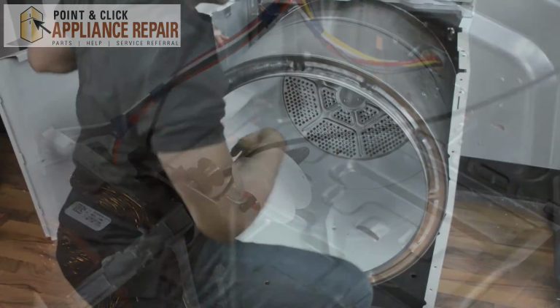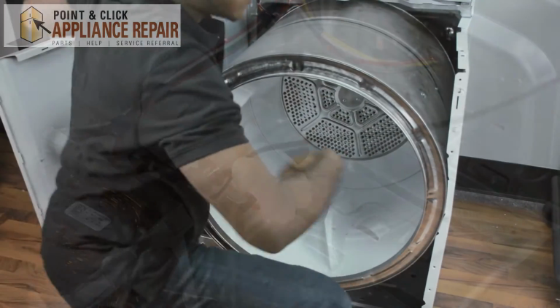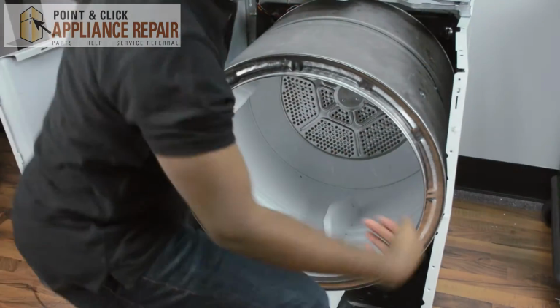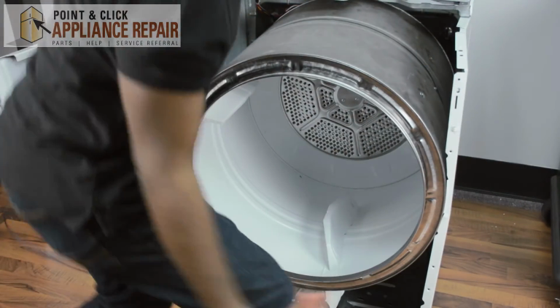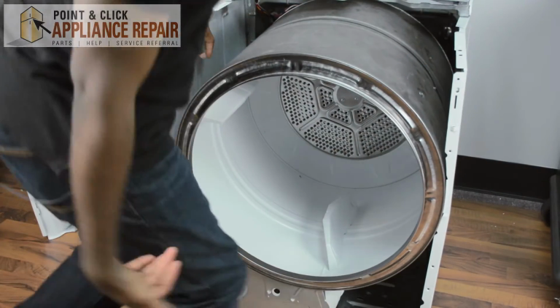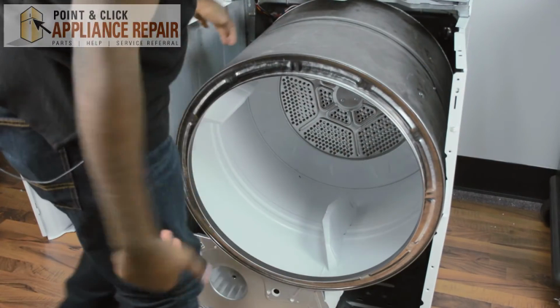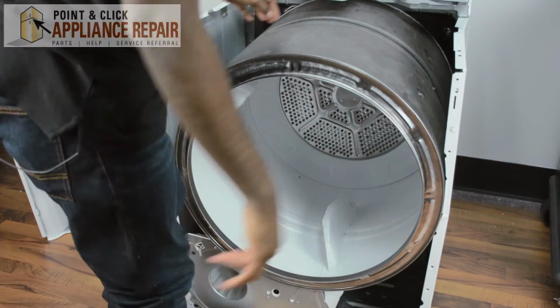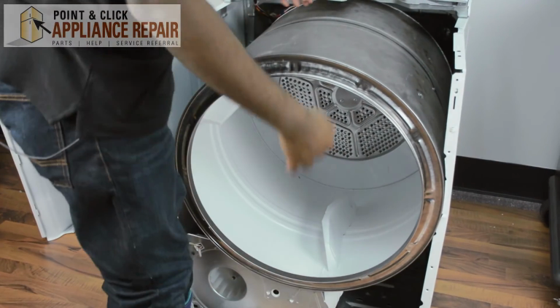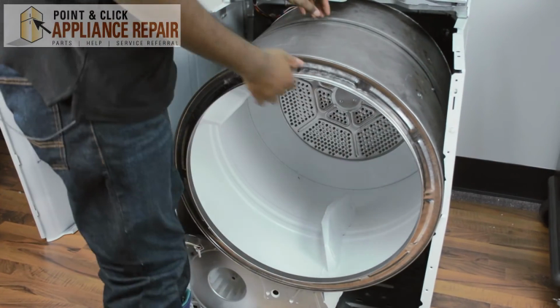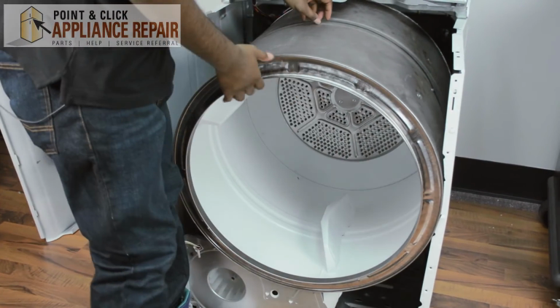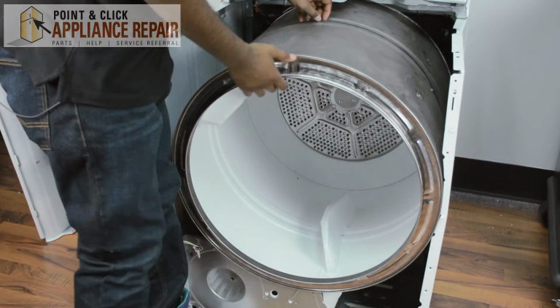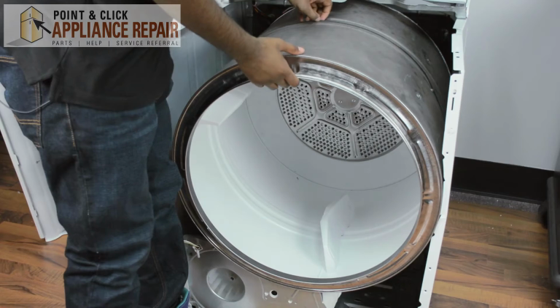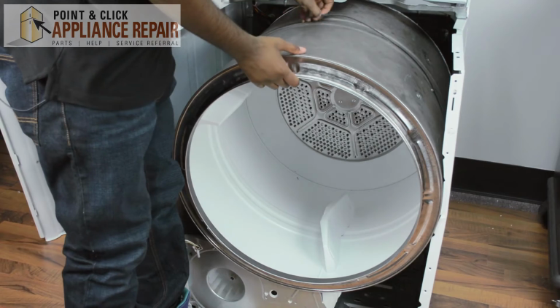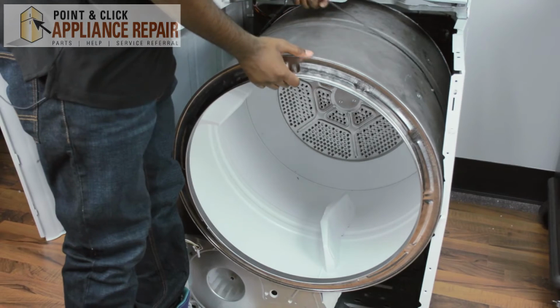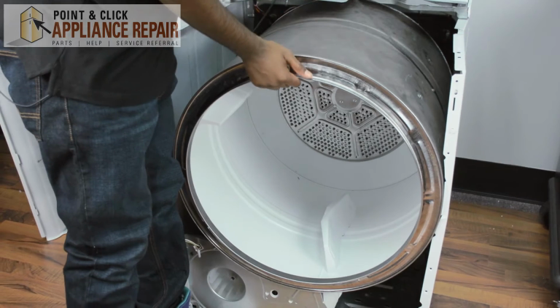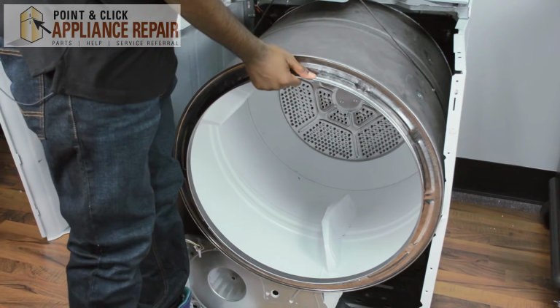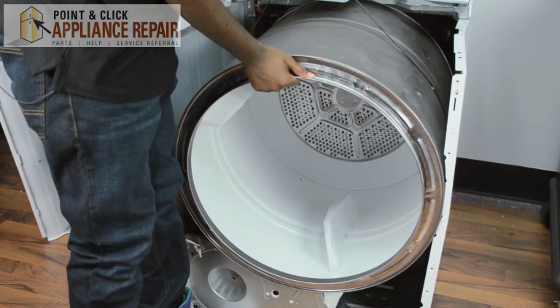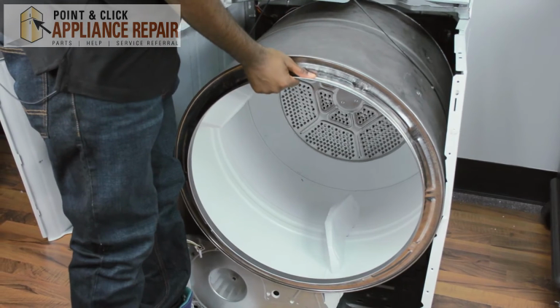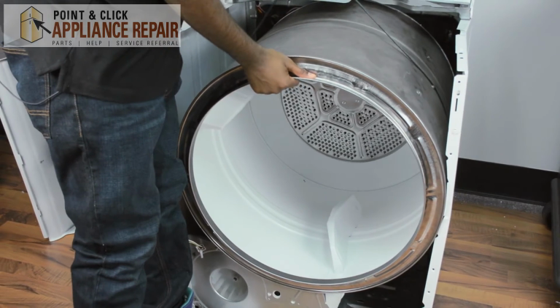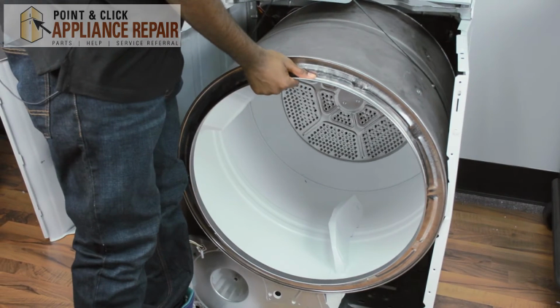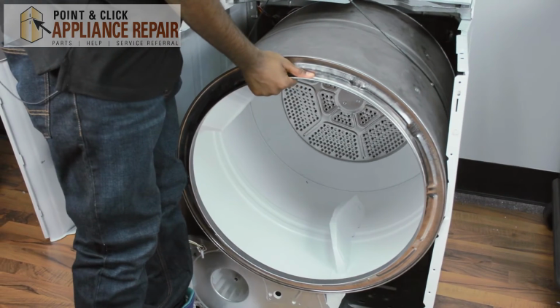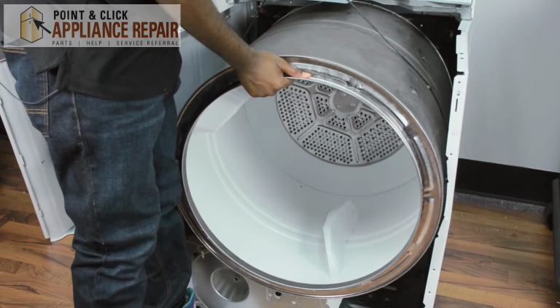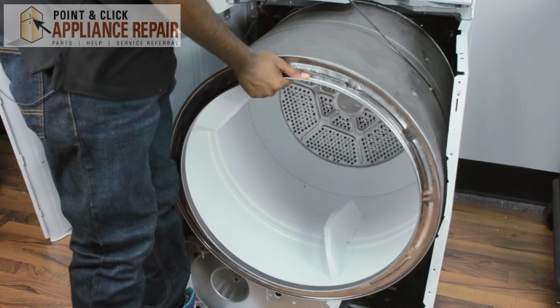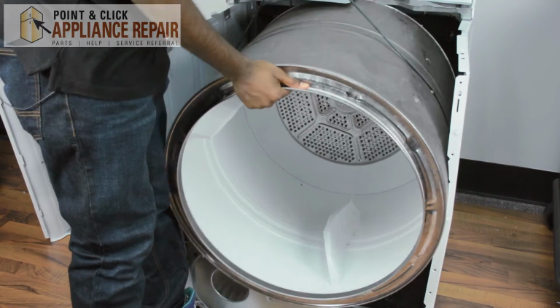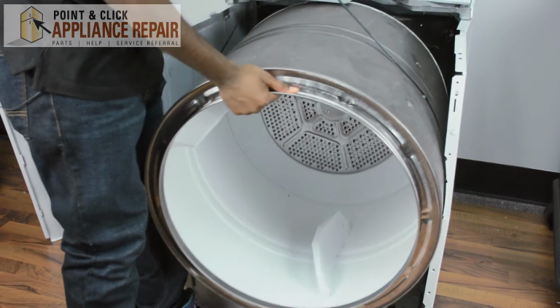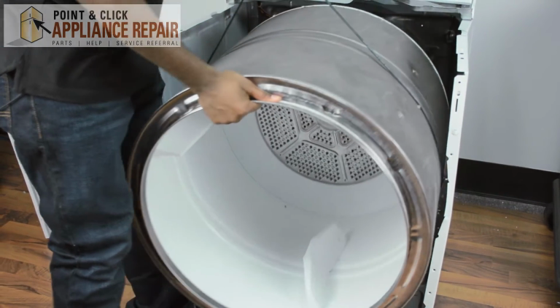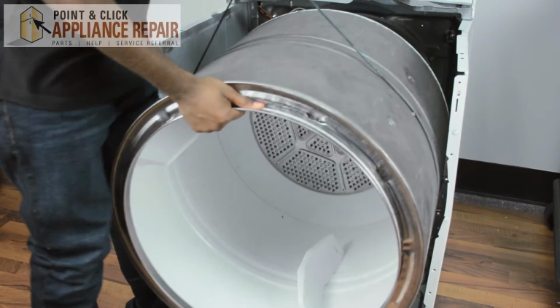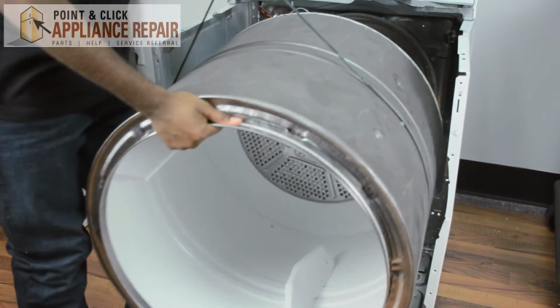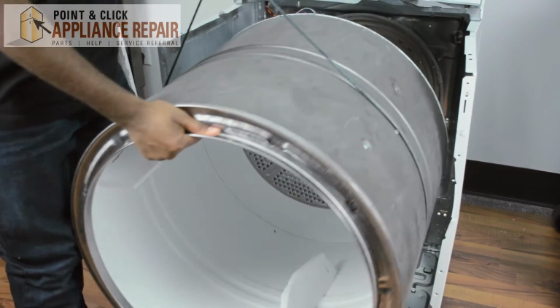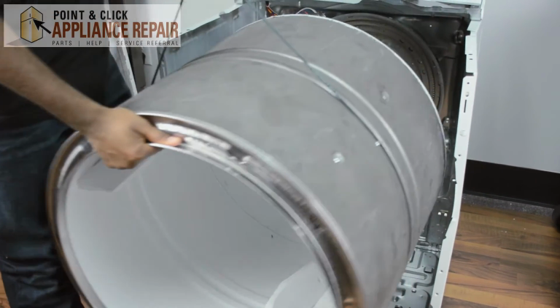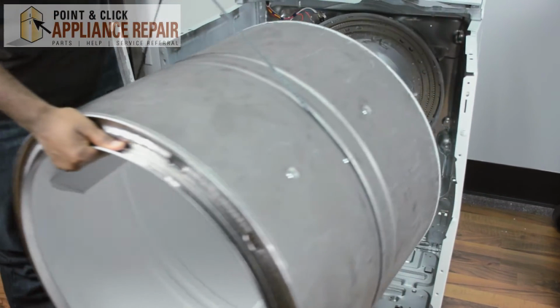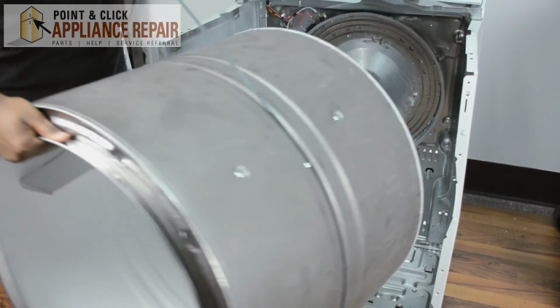Once you loosen up your belt you can just remove your drum from the dryer. Simply pick it up and slide it right out.